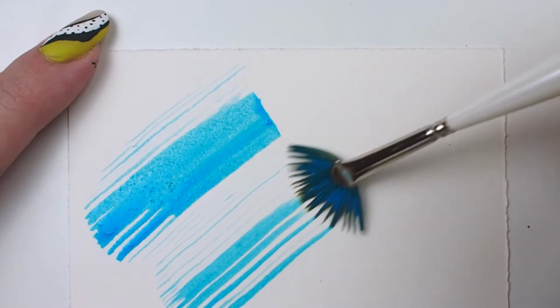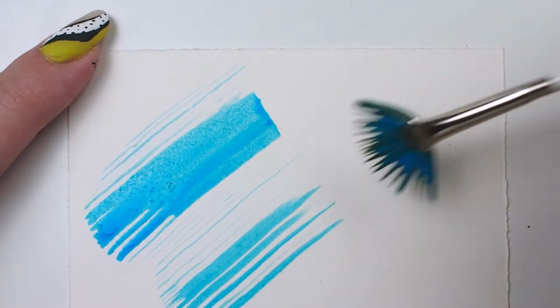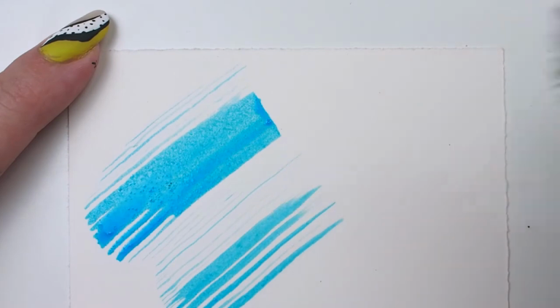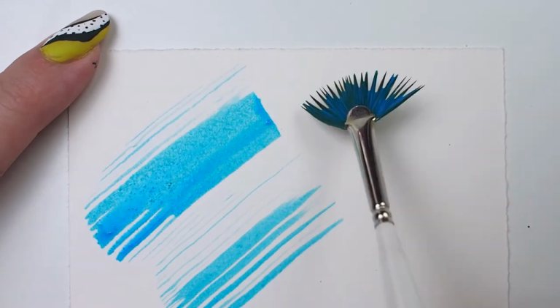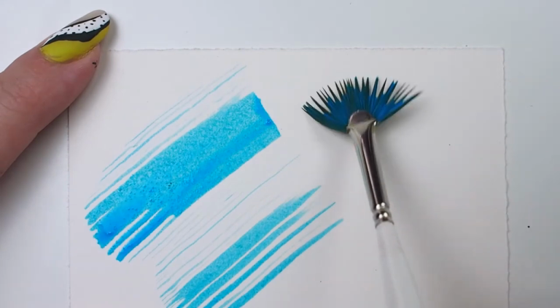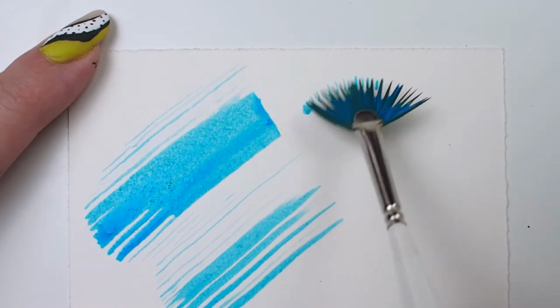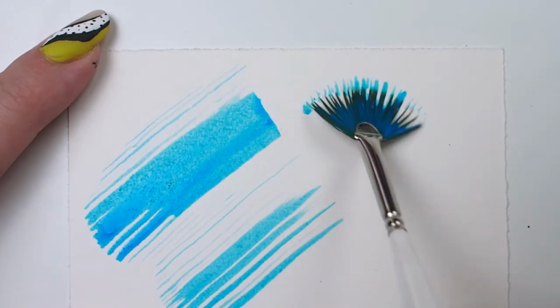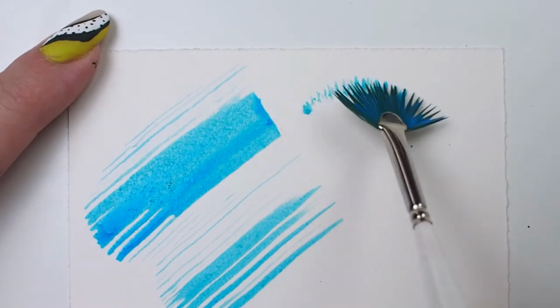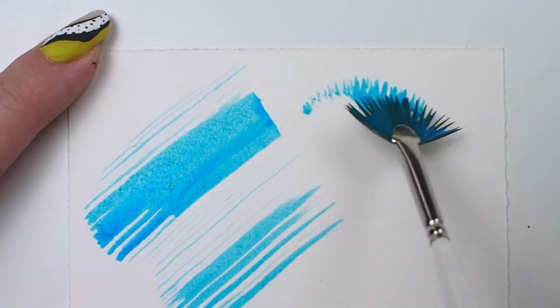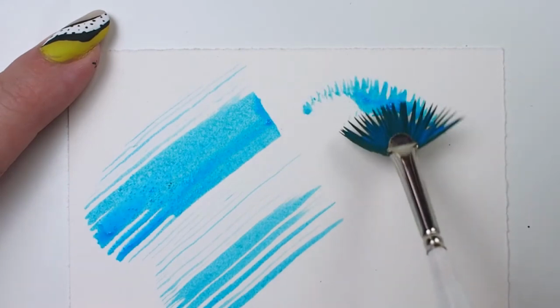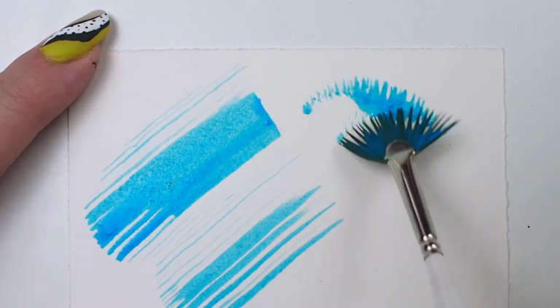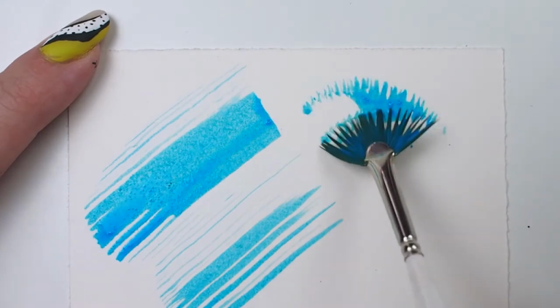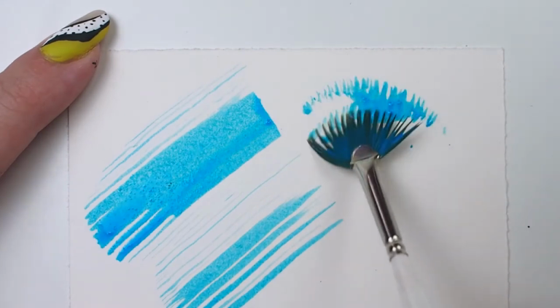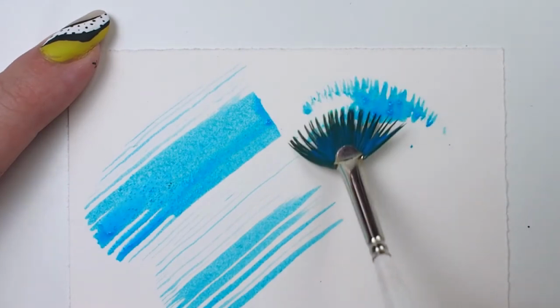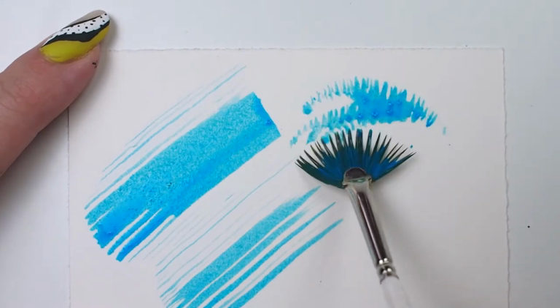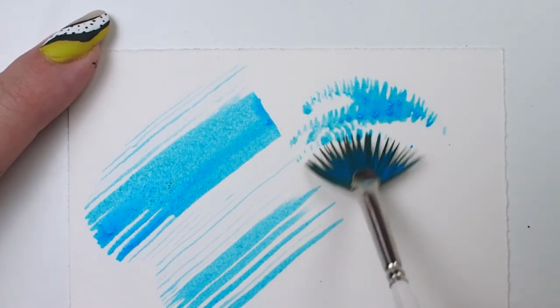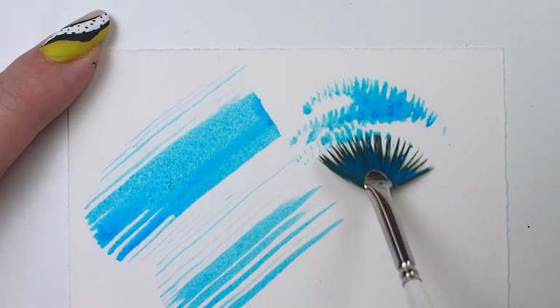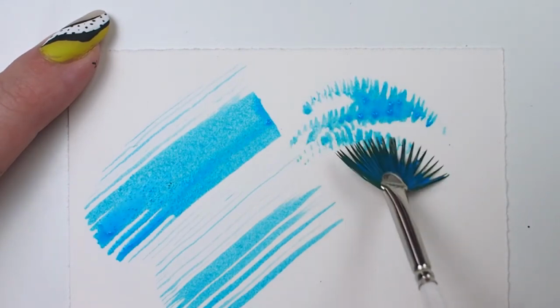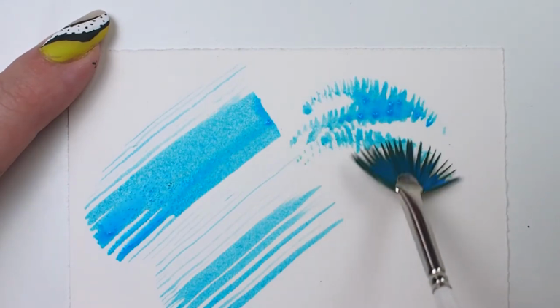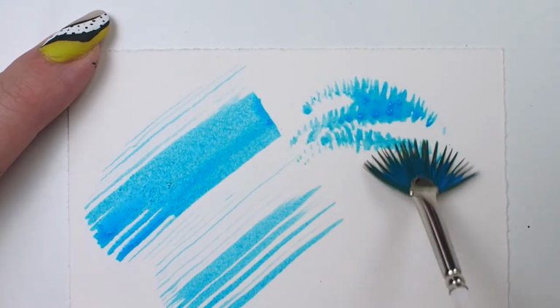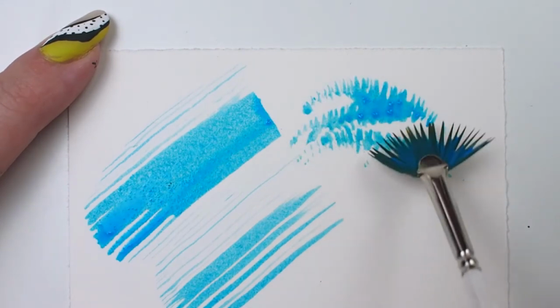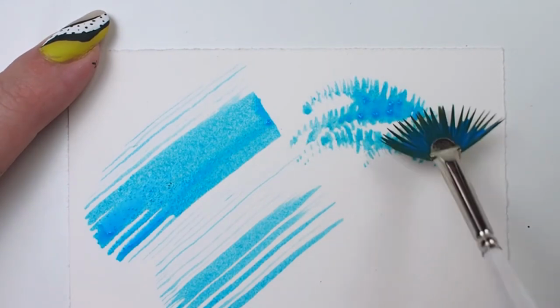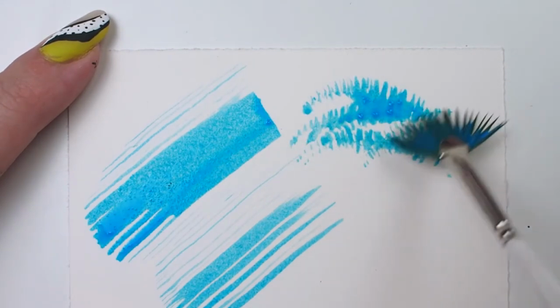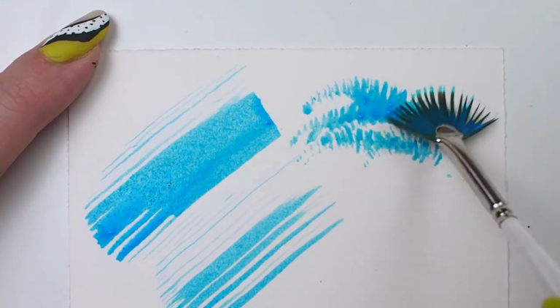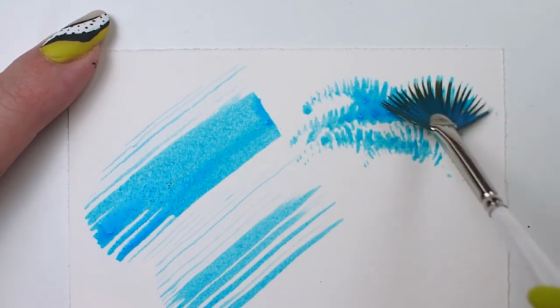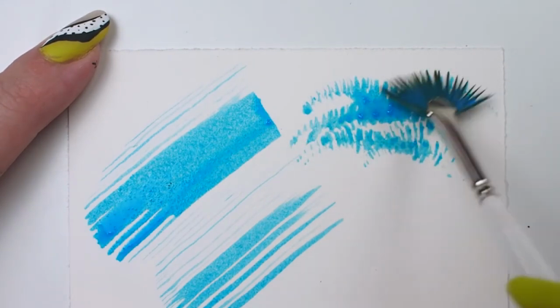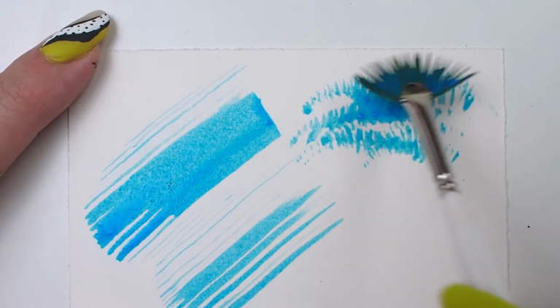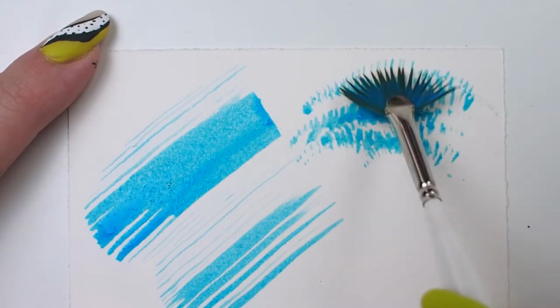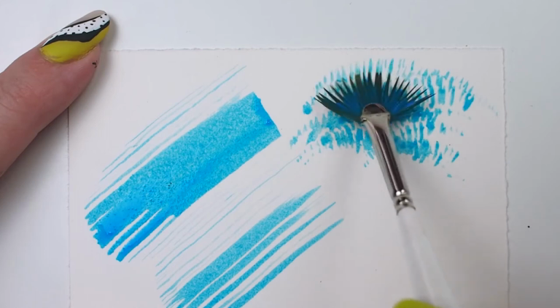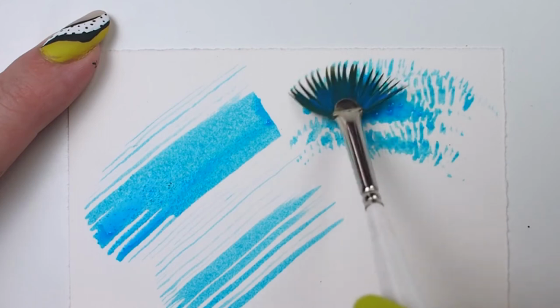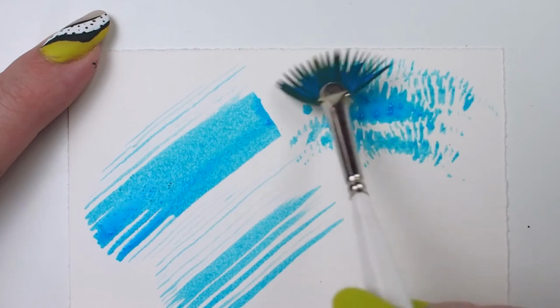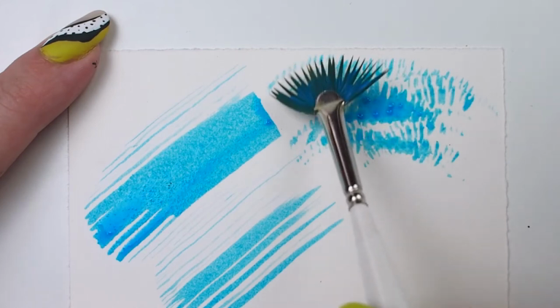A fan is a great shape for texture. Think grass, fur, beards, and wispy clouds.